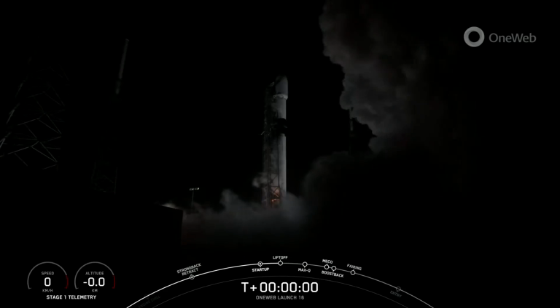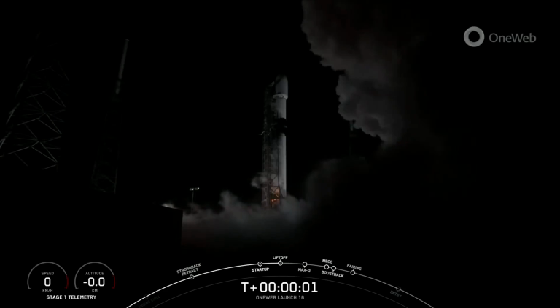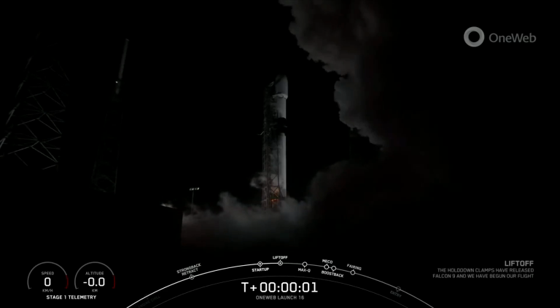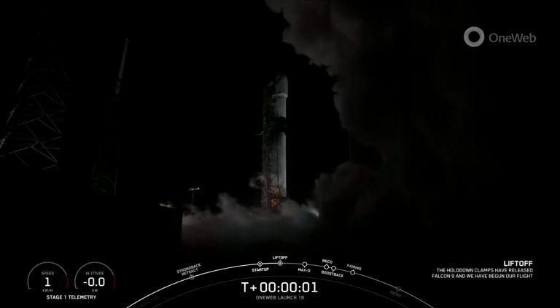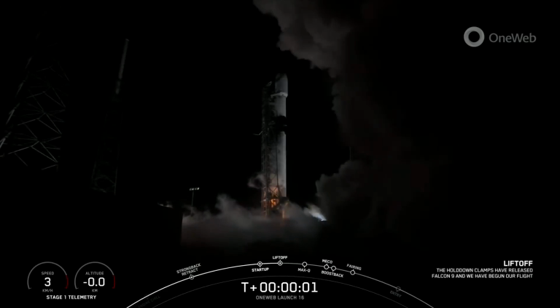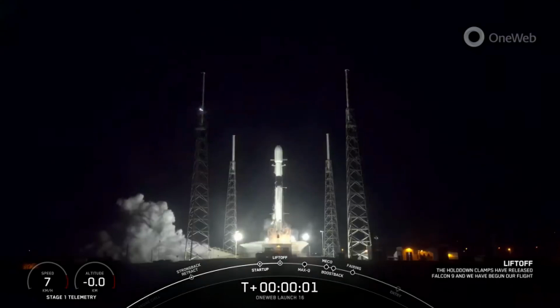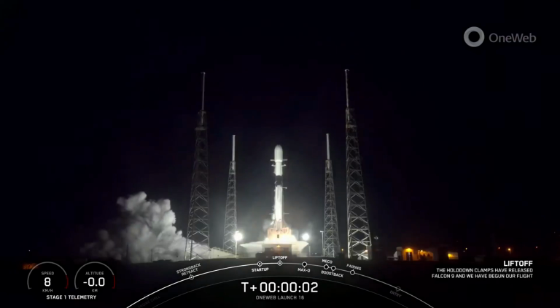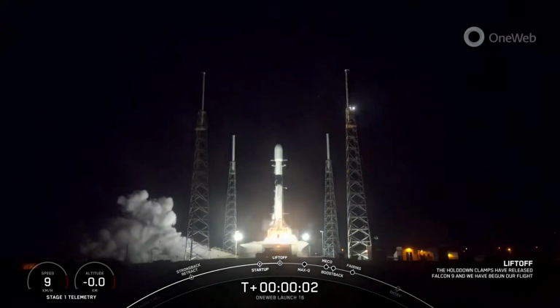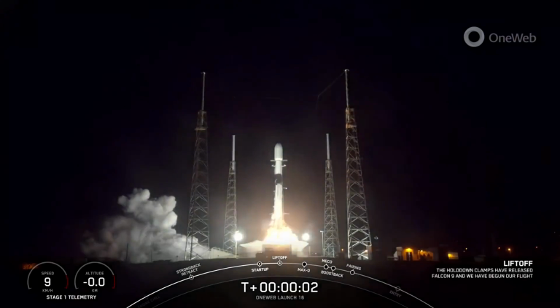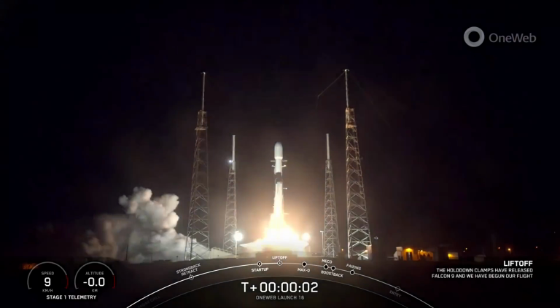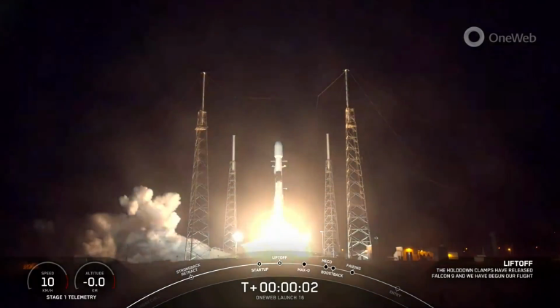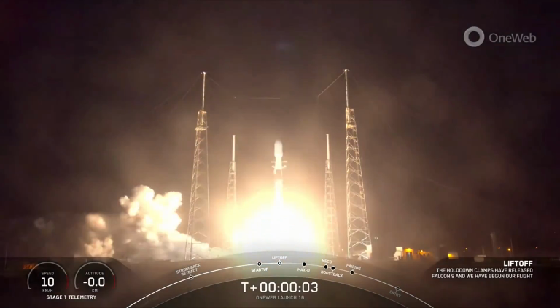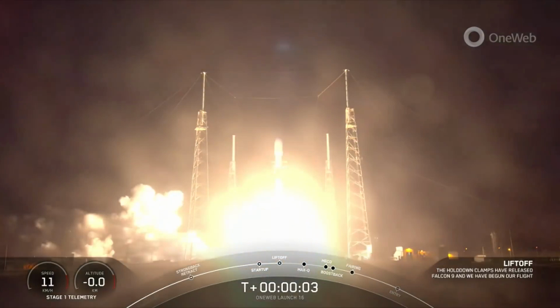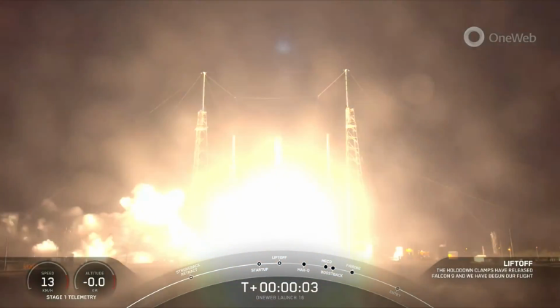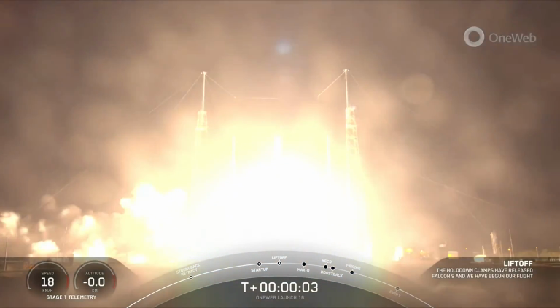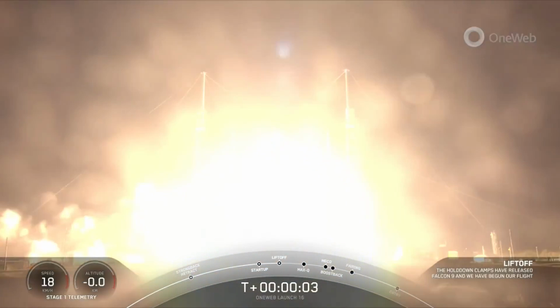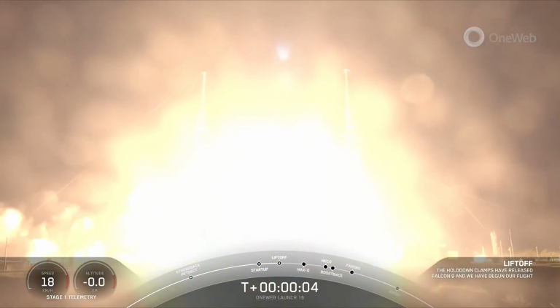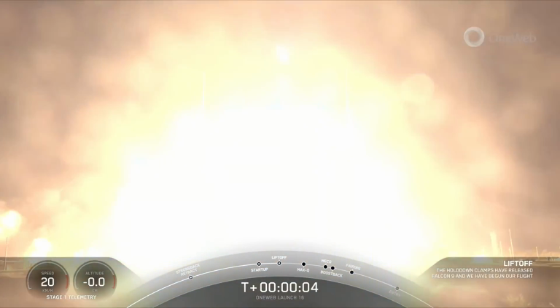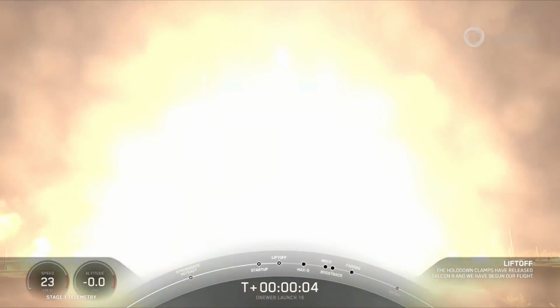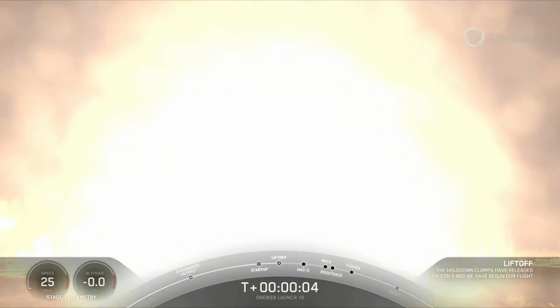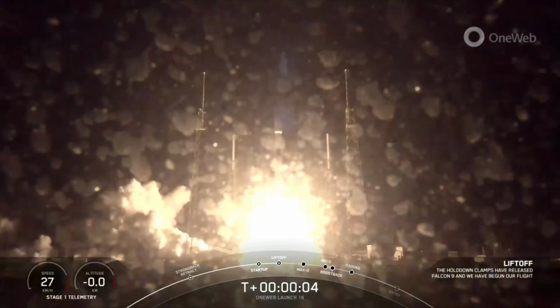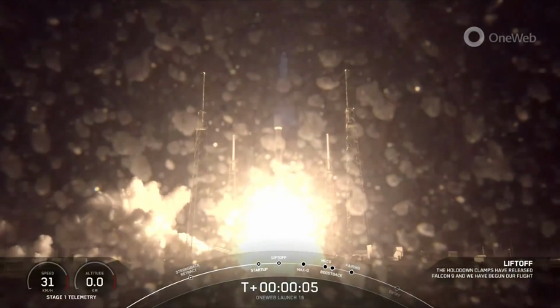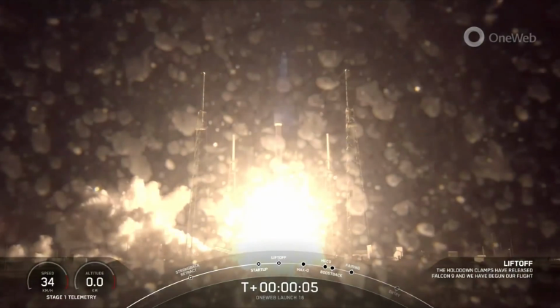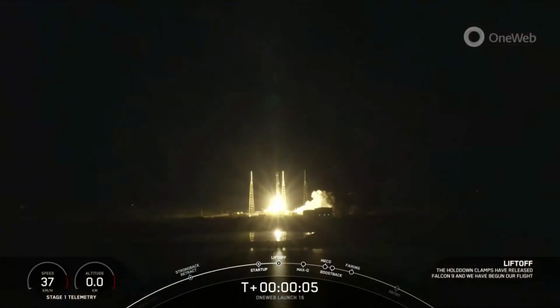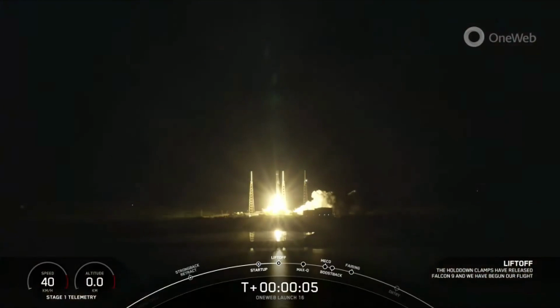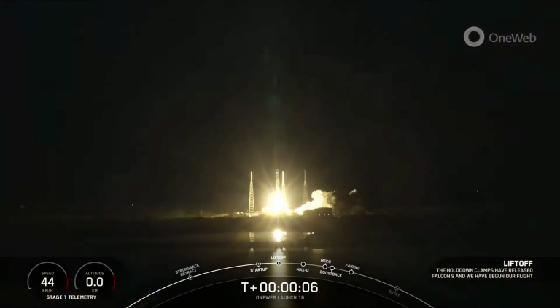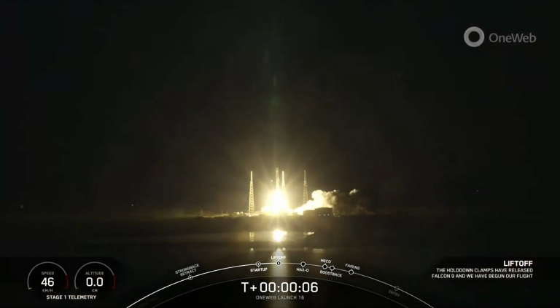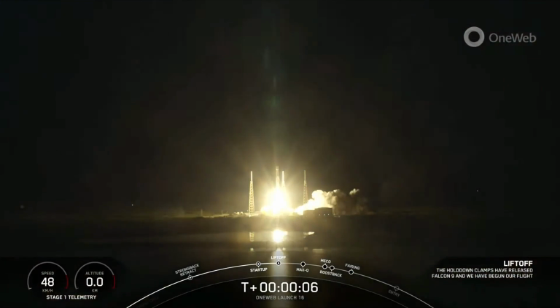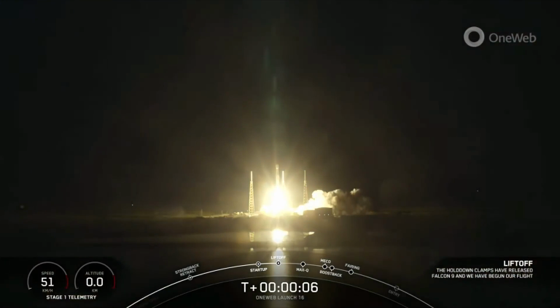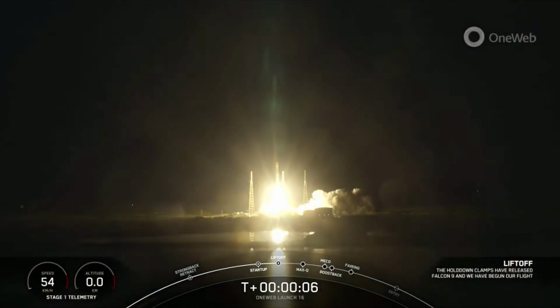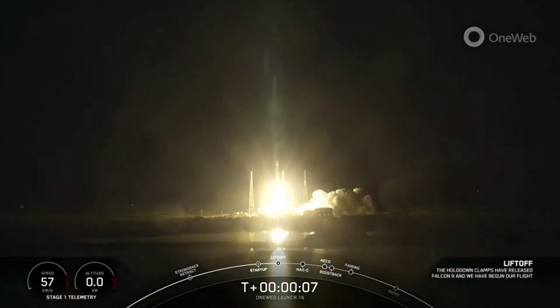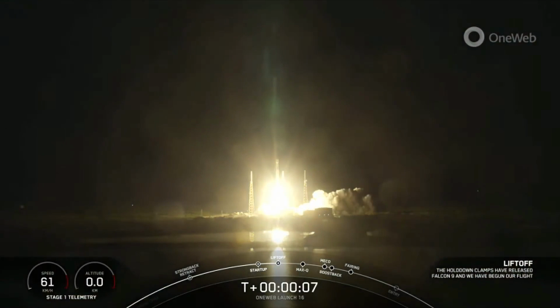Engines full power and liftoff of Falcon 9. Go Falcon, go 1Web 2.